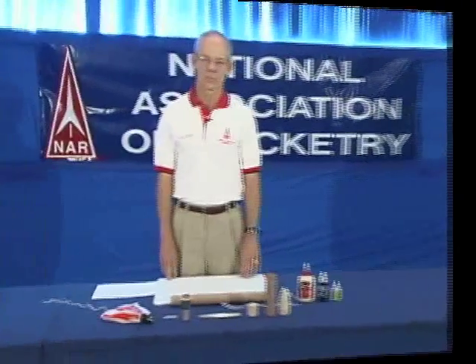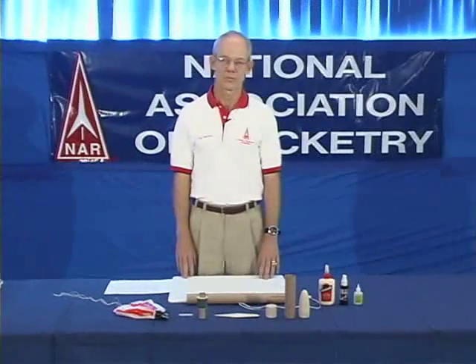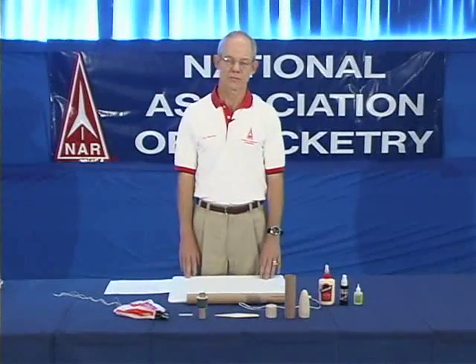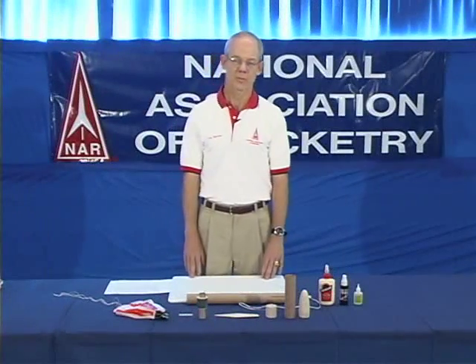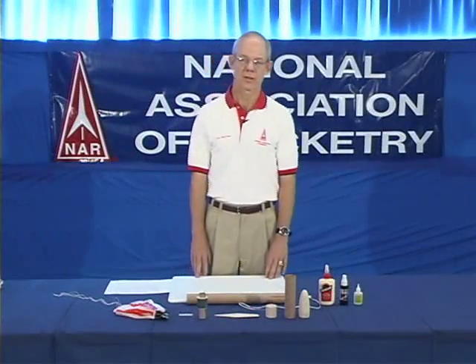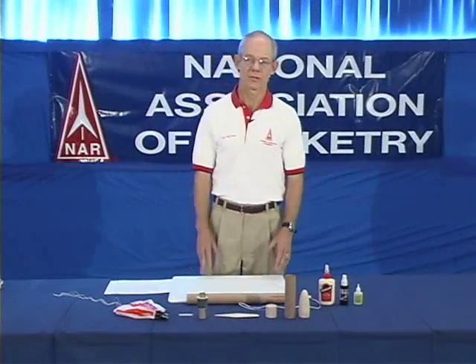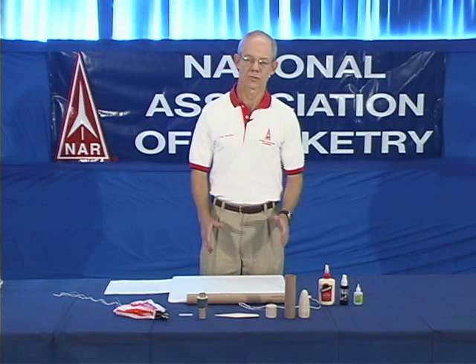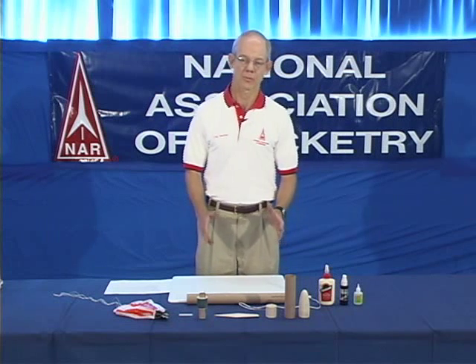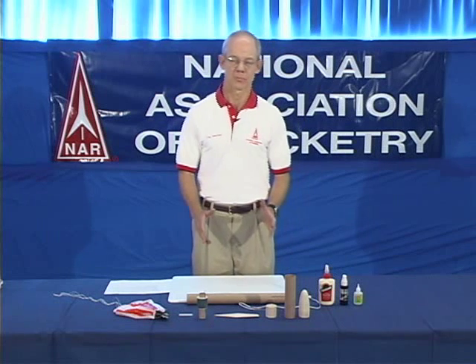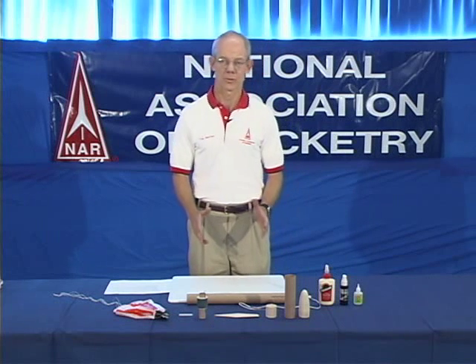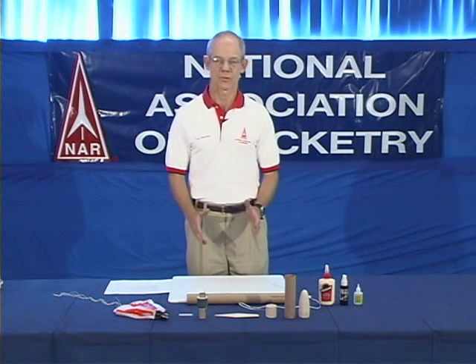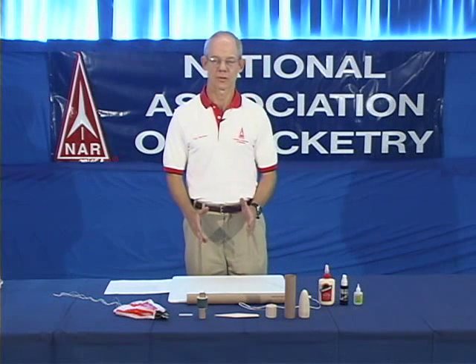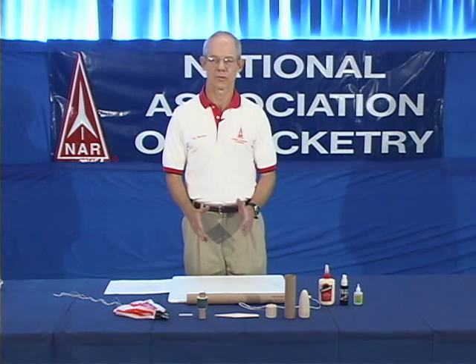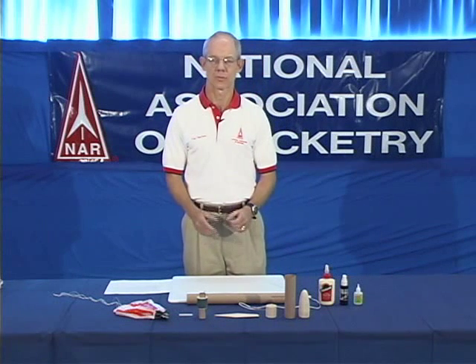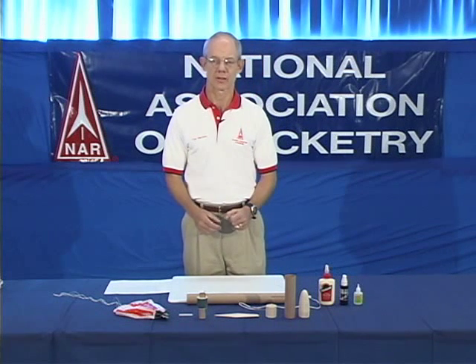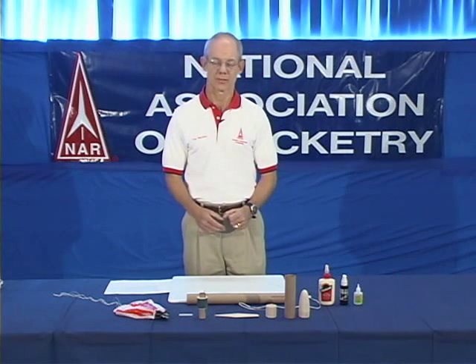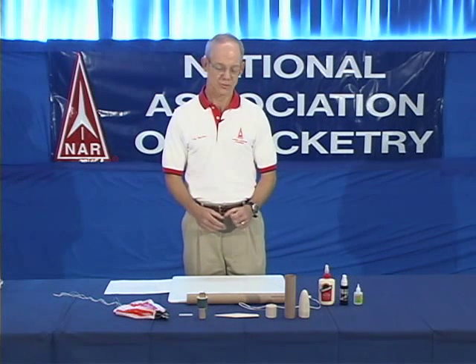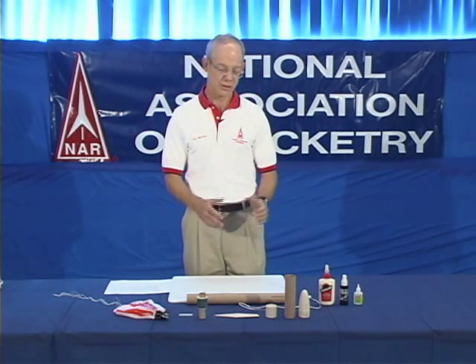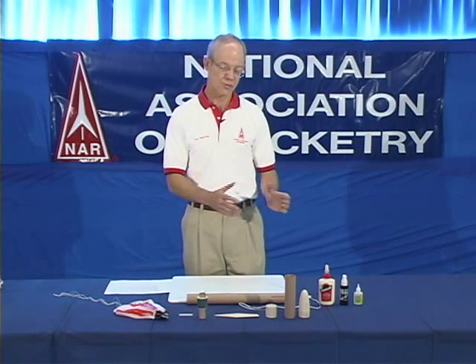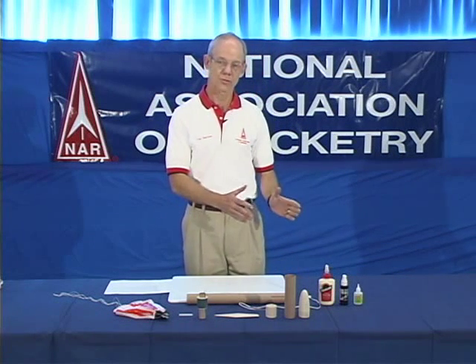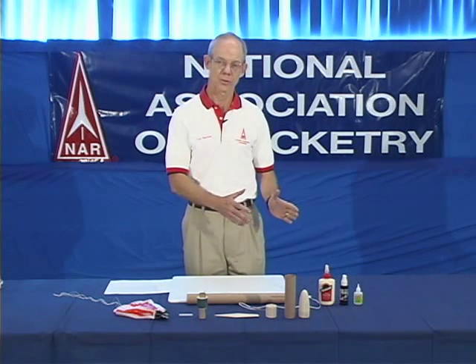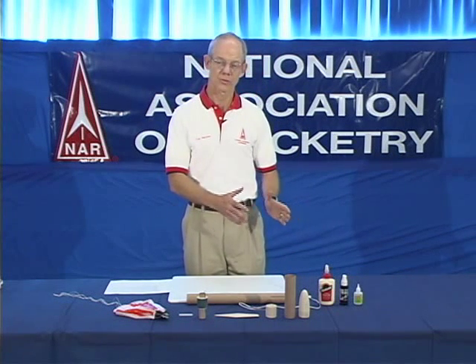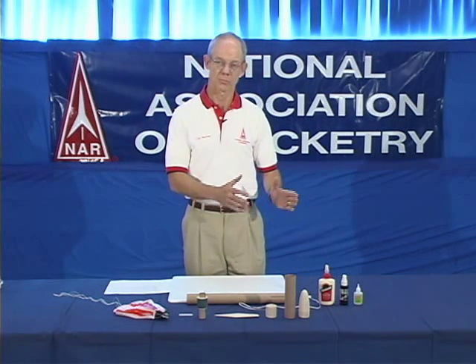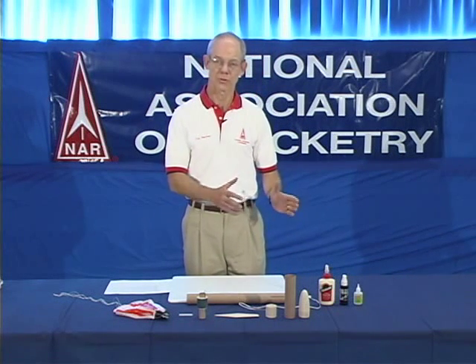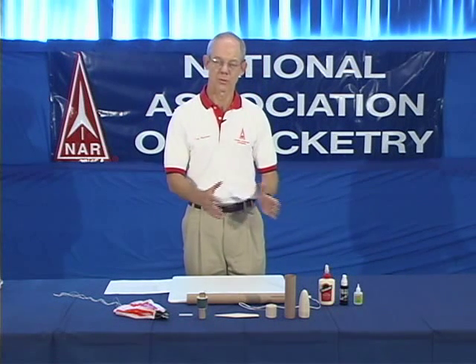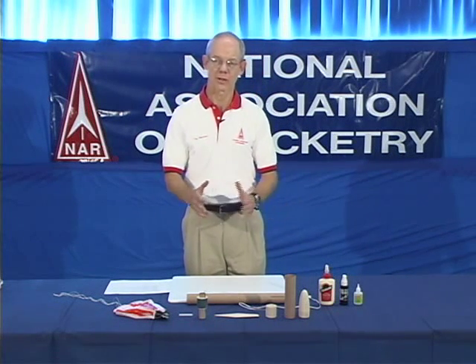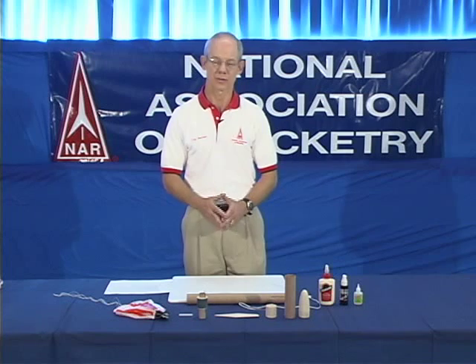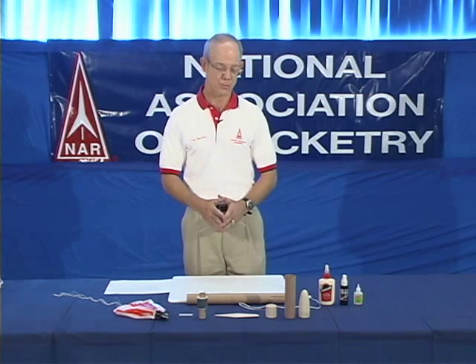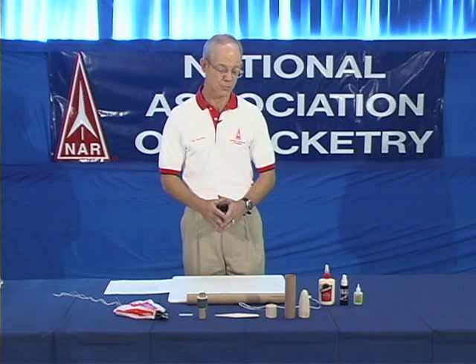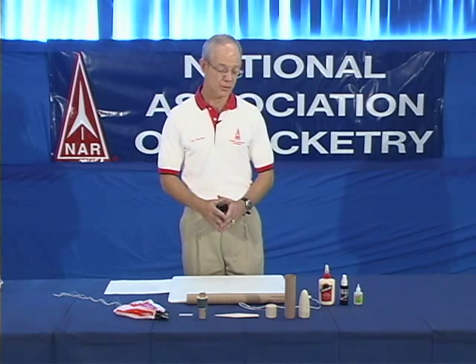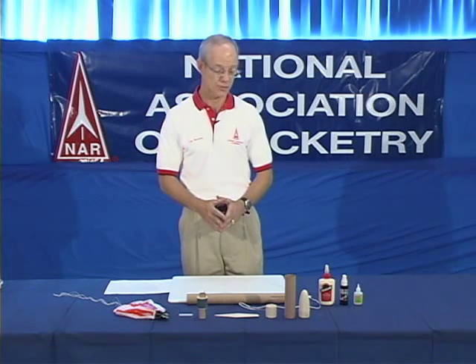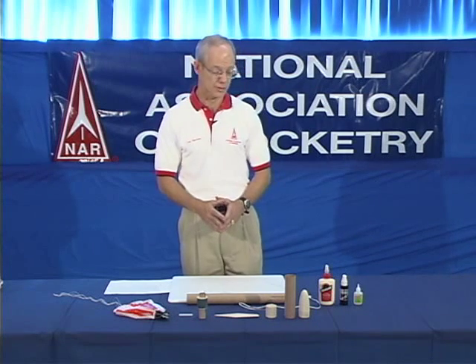We've now fabricated each of the separate components that goes into your rocket. Let's take each of those components and put the whole rocket together from one end to the next.